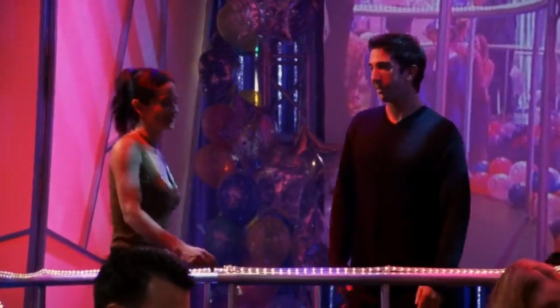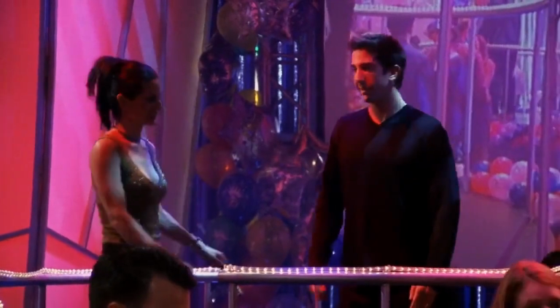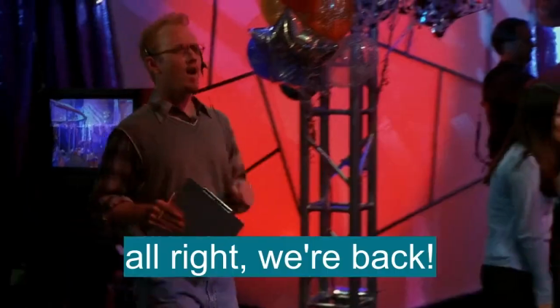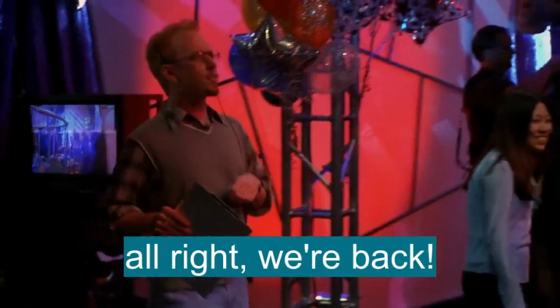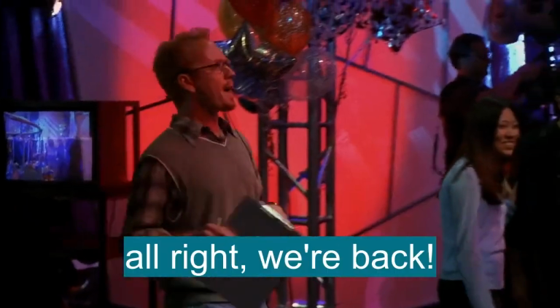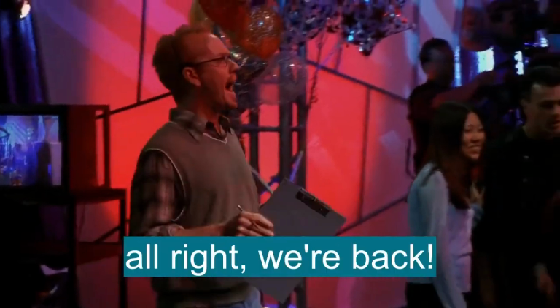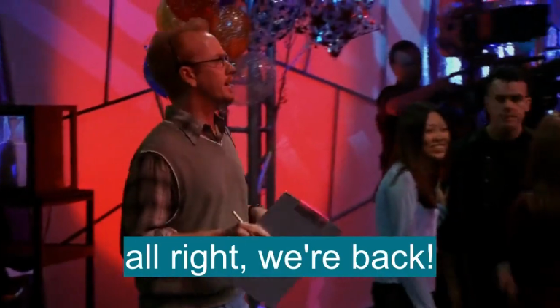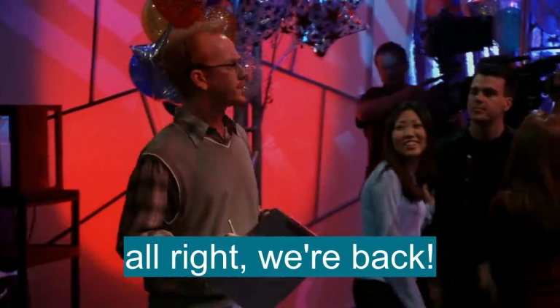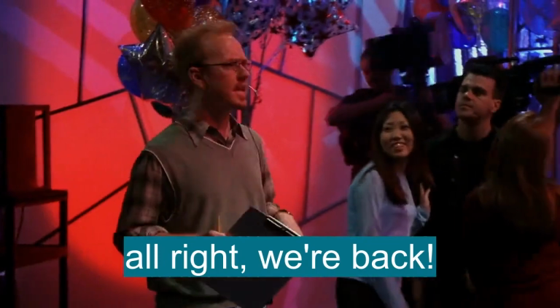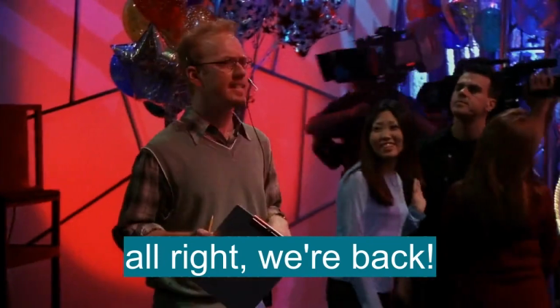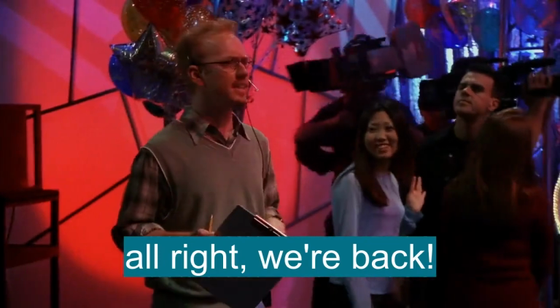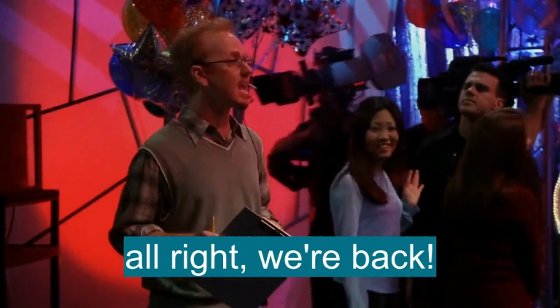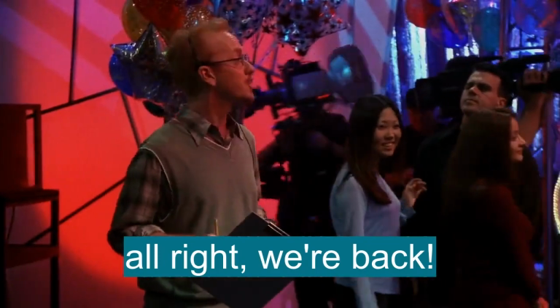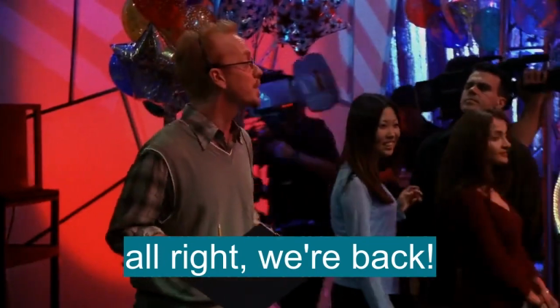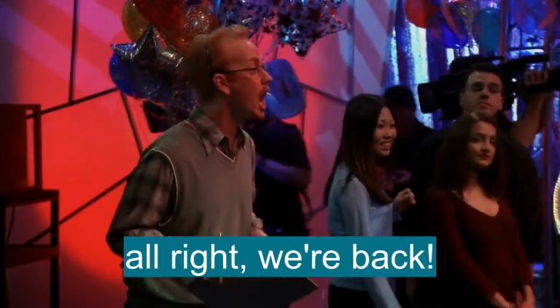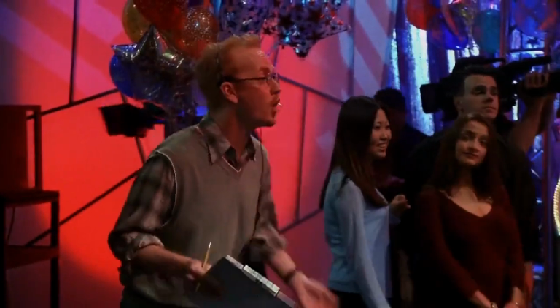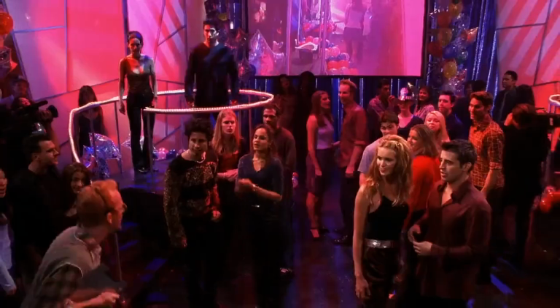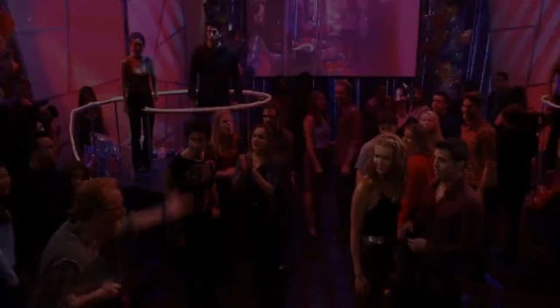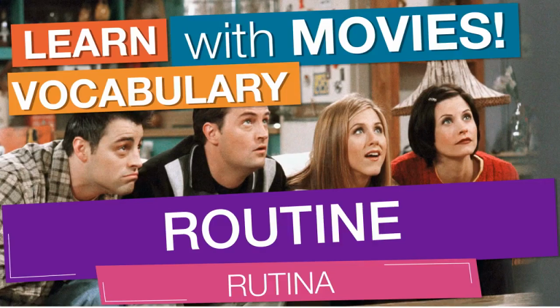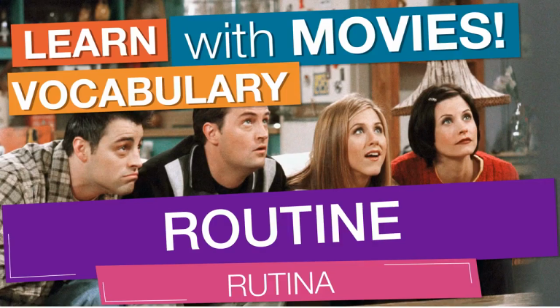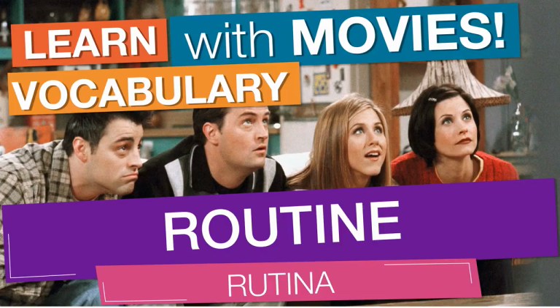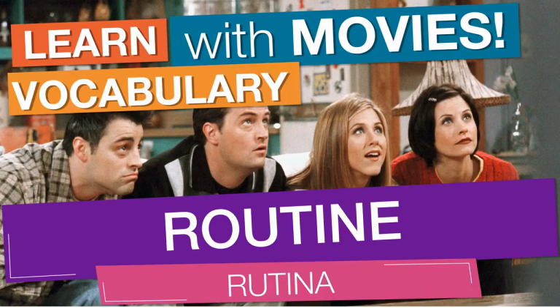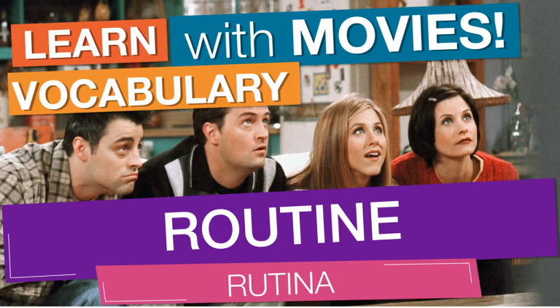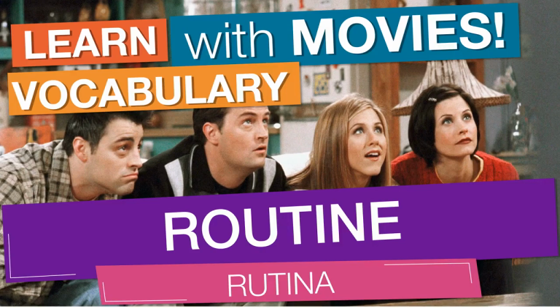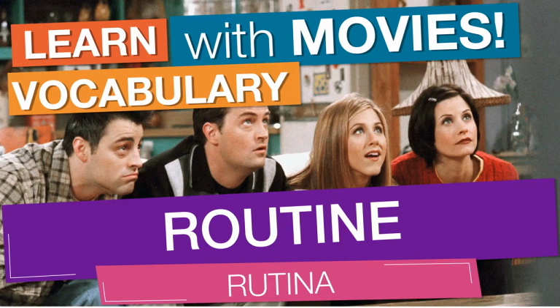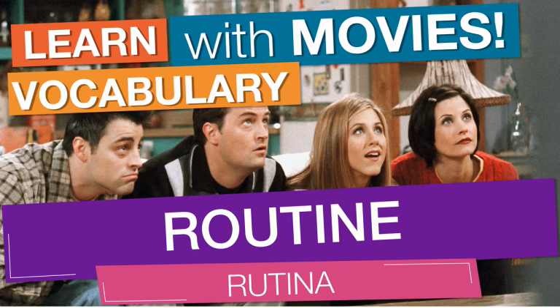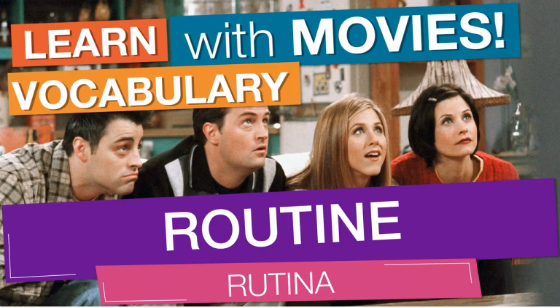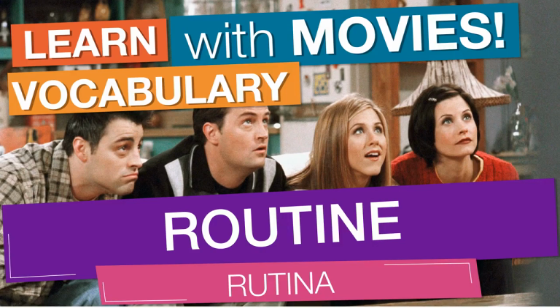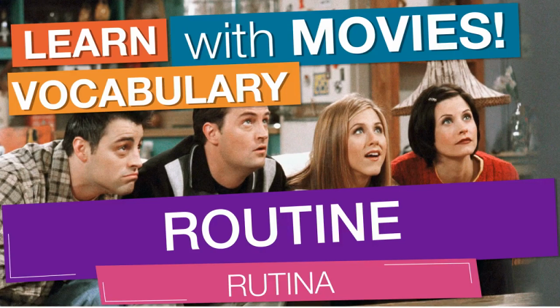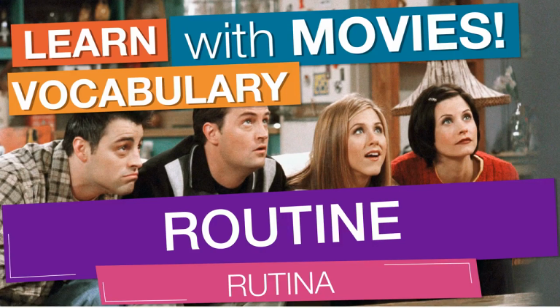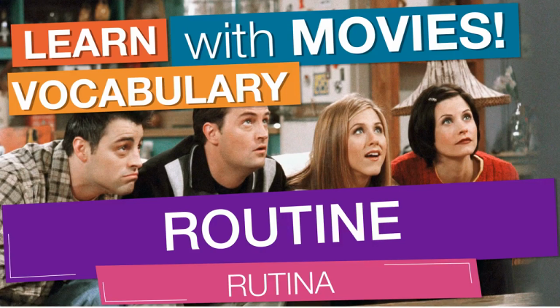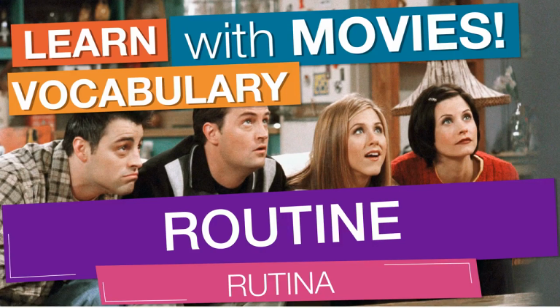All right, we're back. 10 seconds left. Here we go. In English vocabulary, we will learn the word: routine.